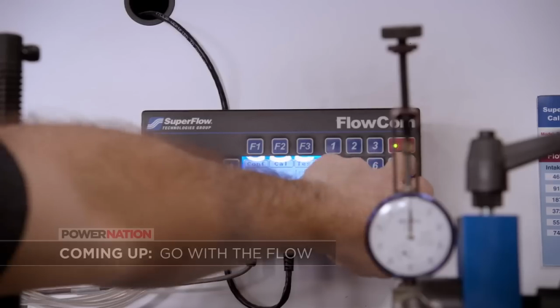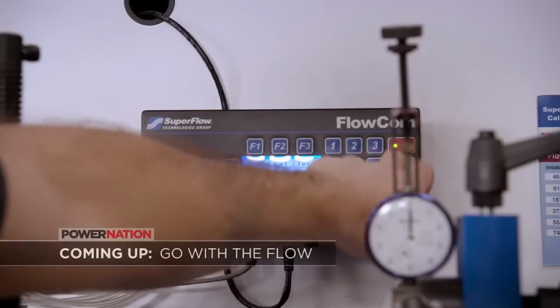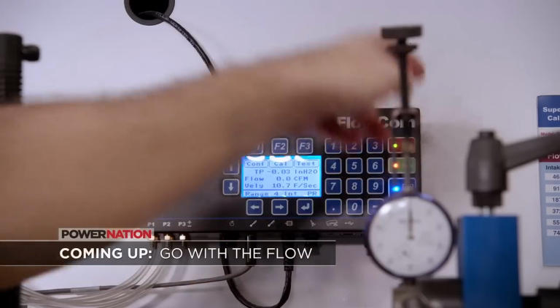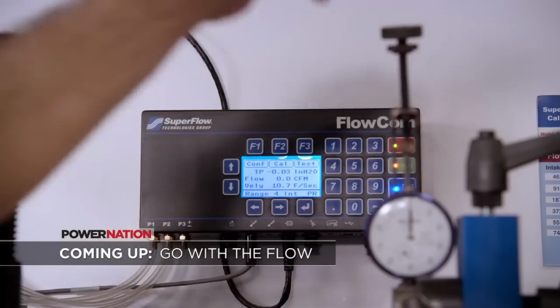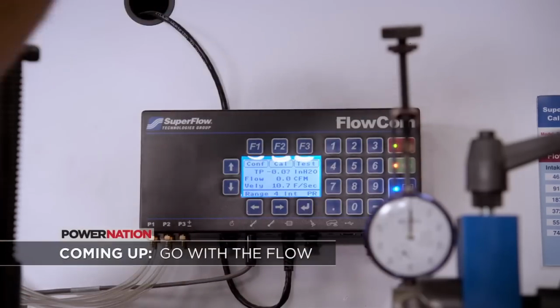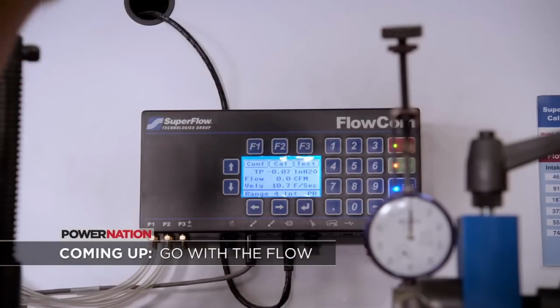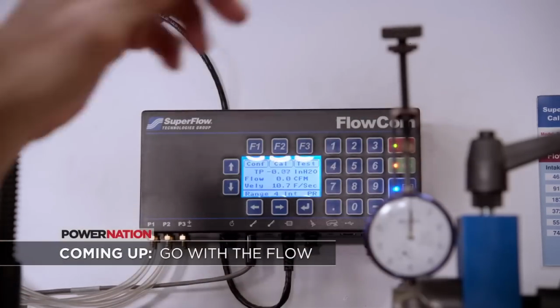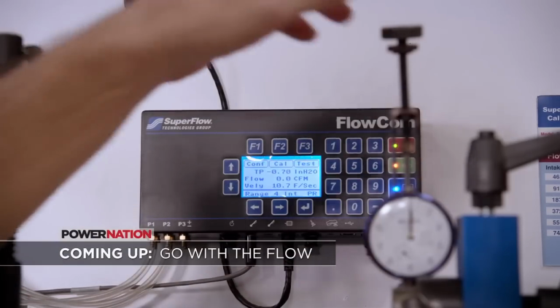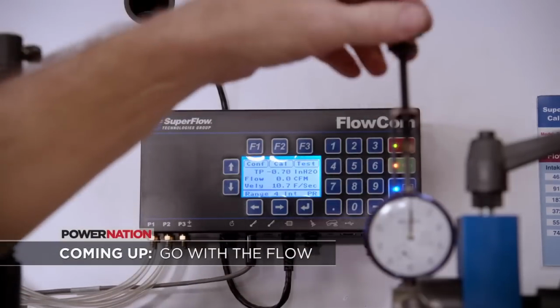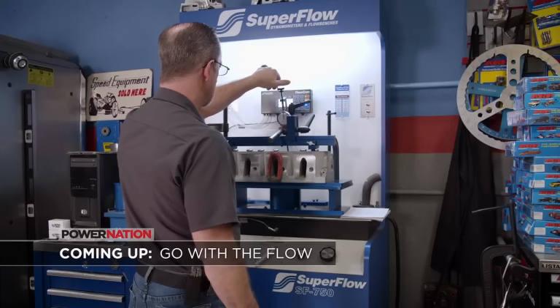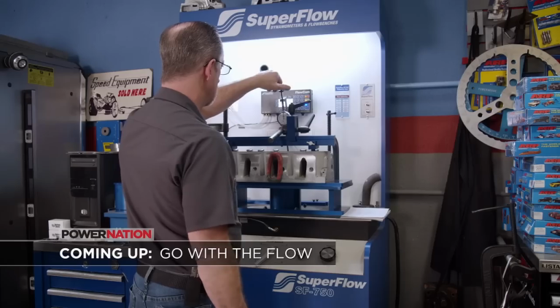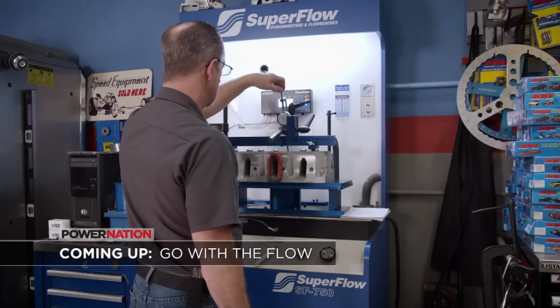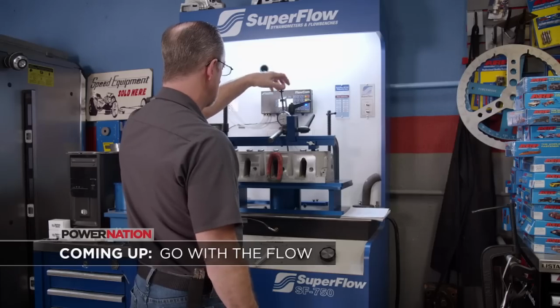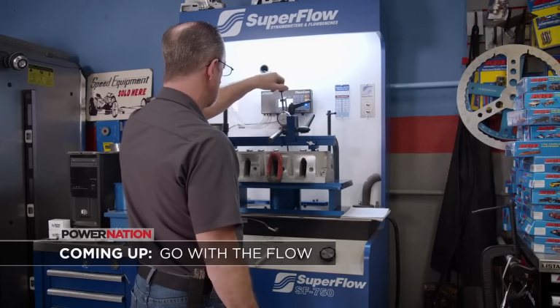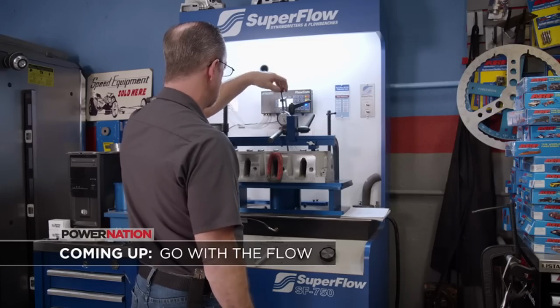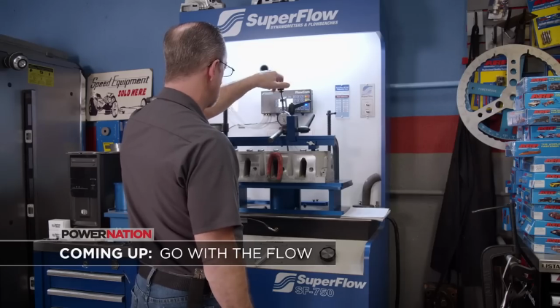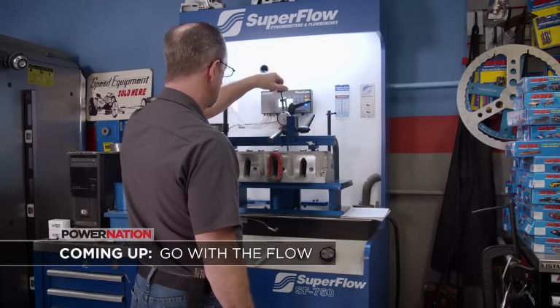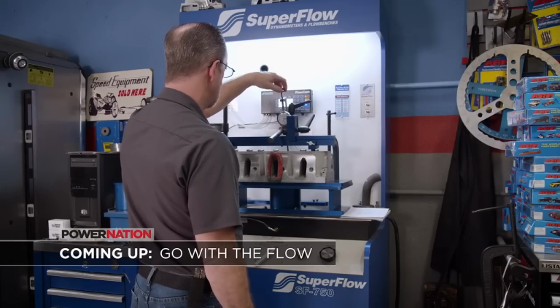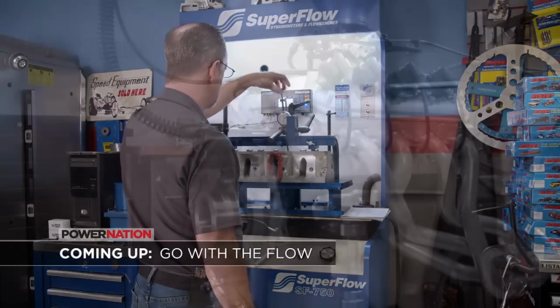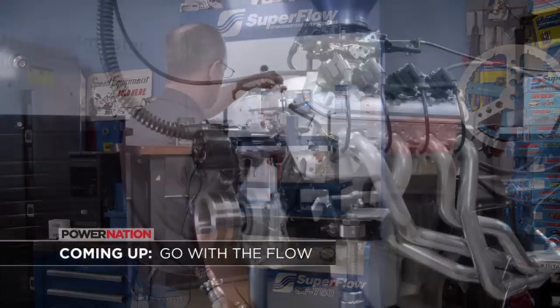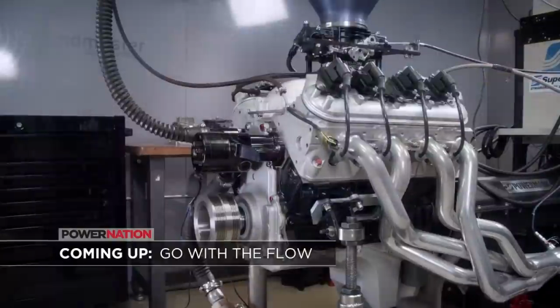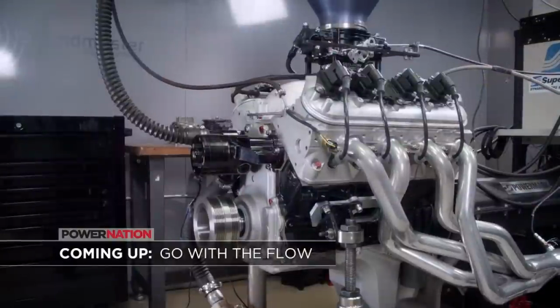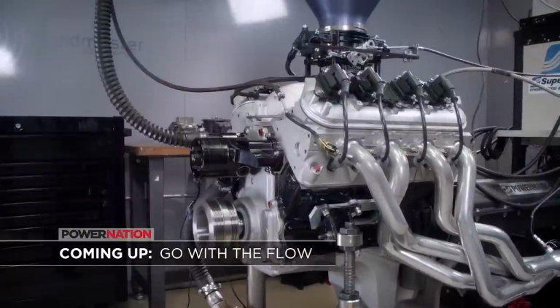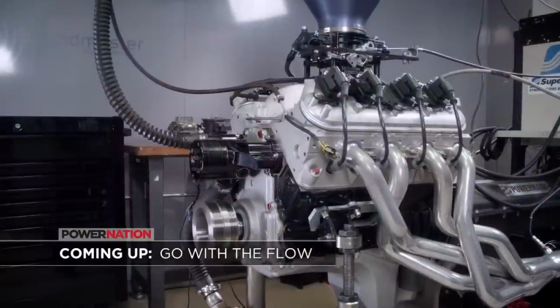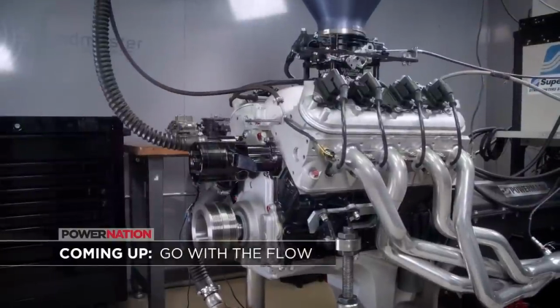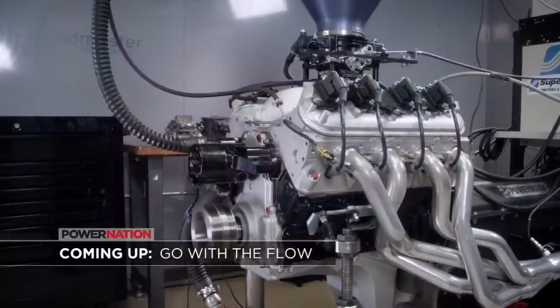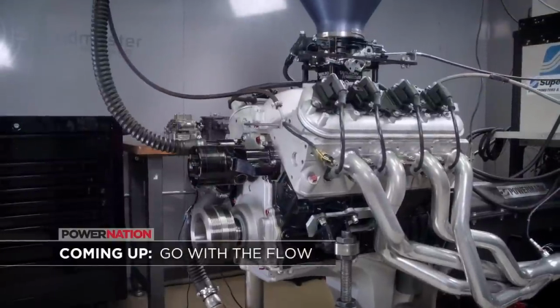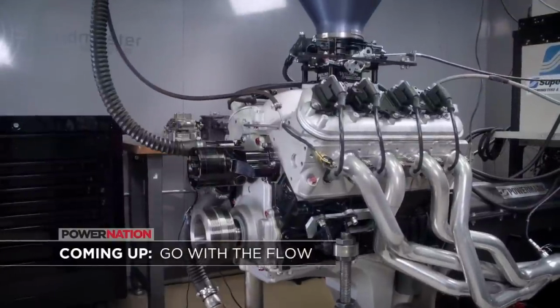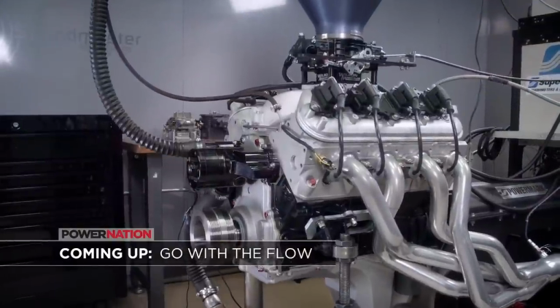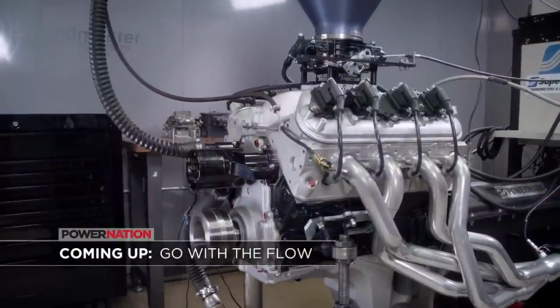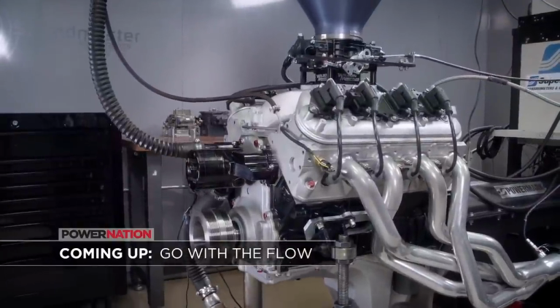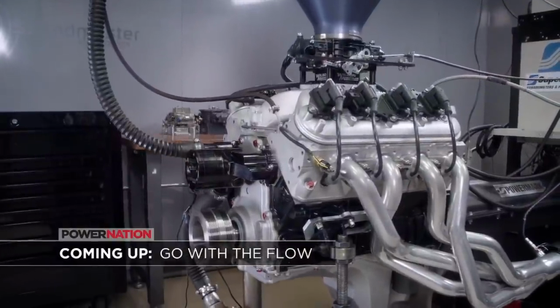To know how your engine will perform, you need to know how much air and how much fuel are flowing through it.